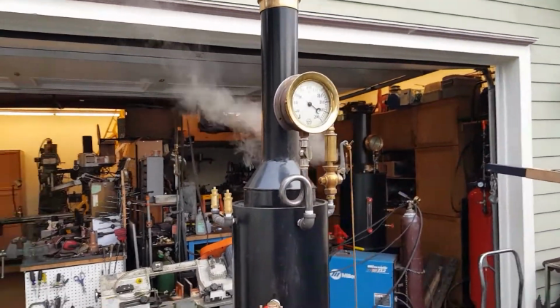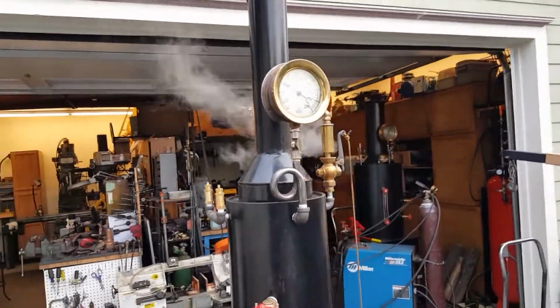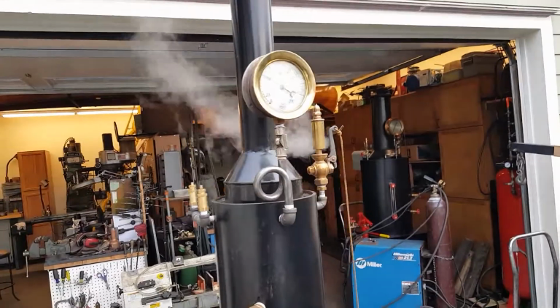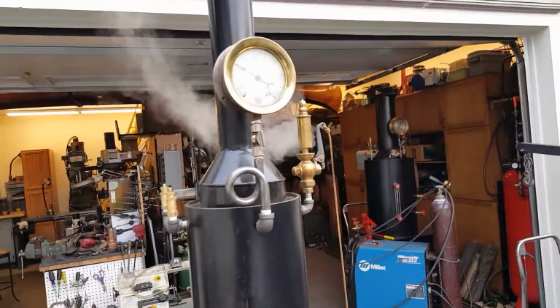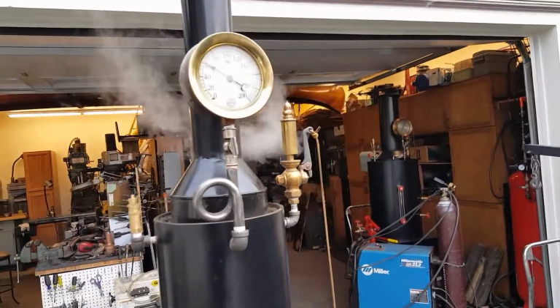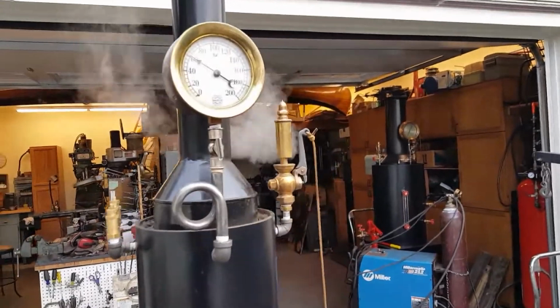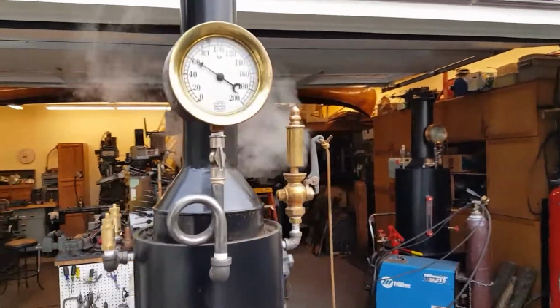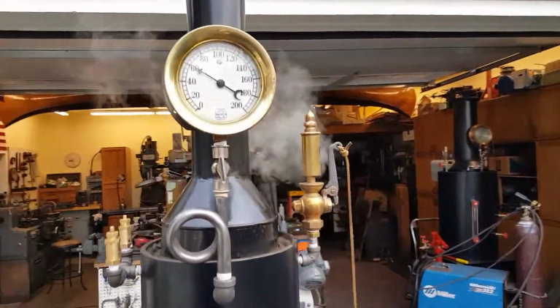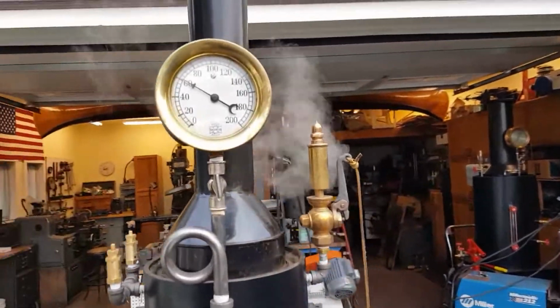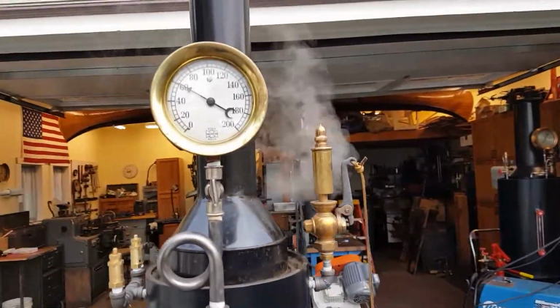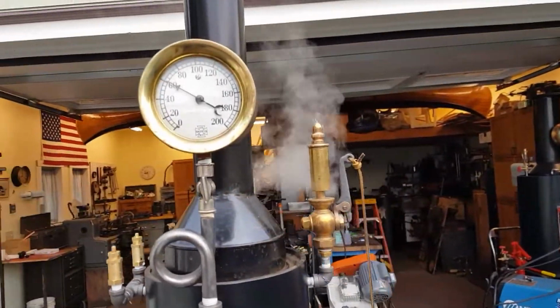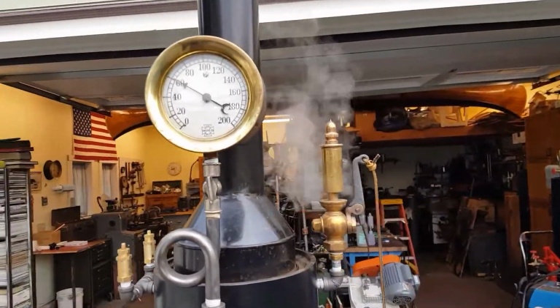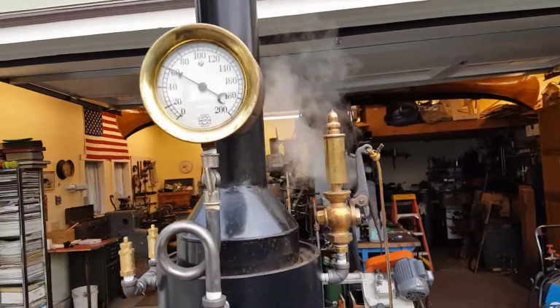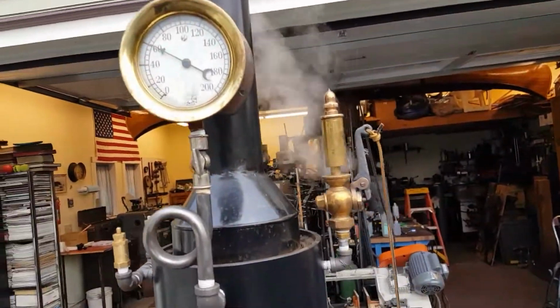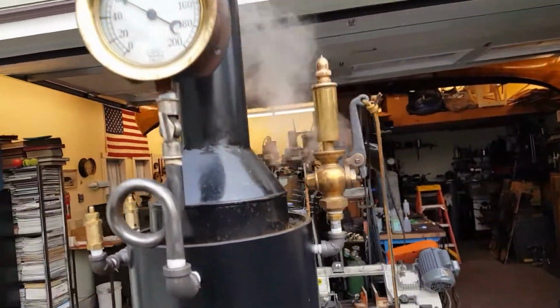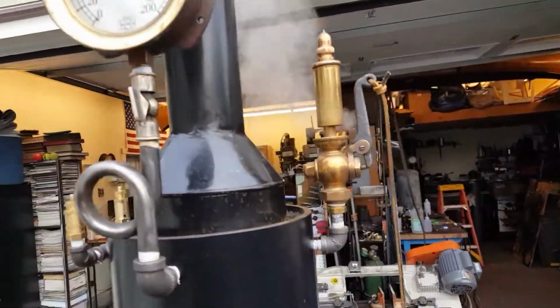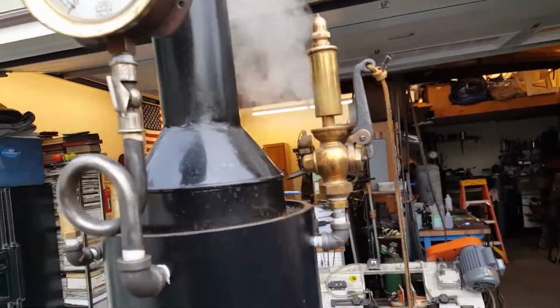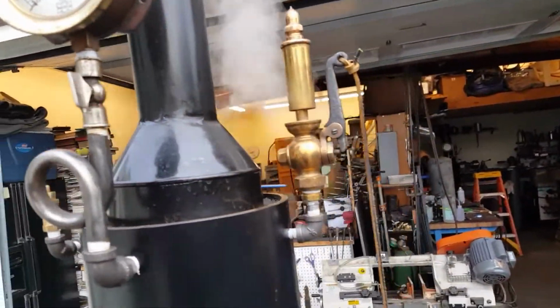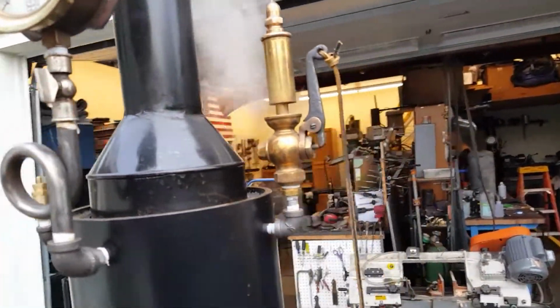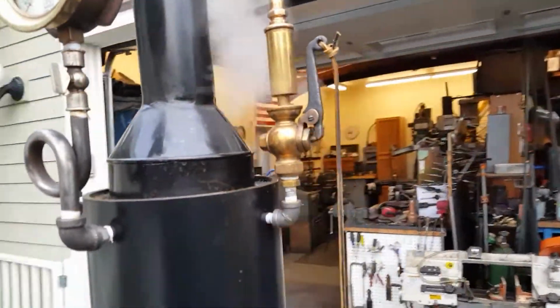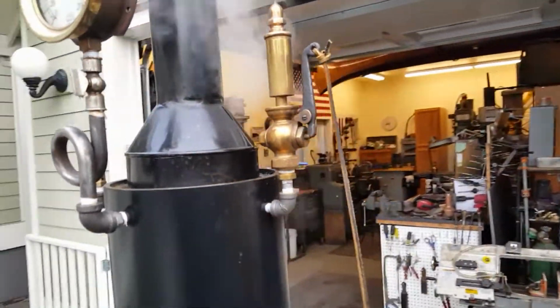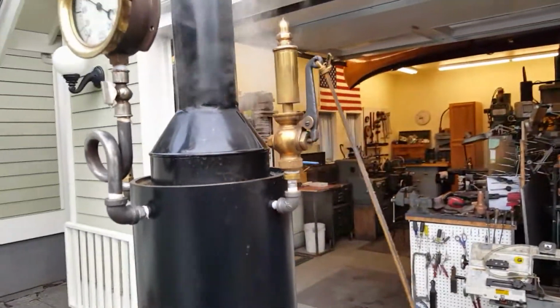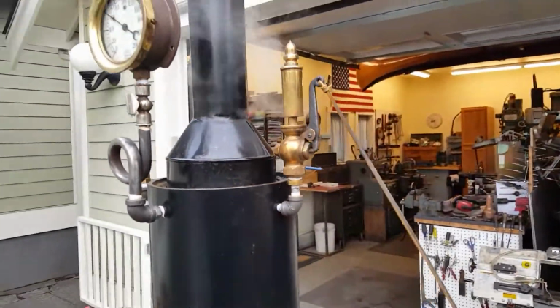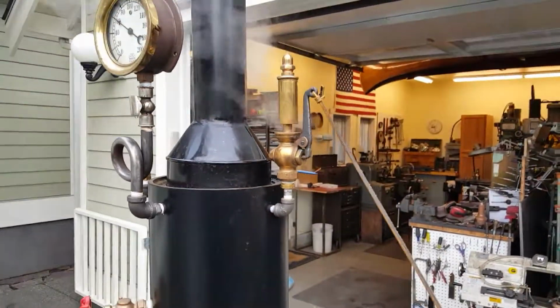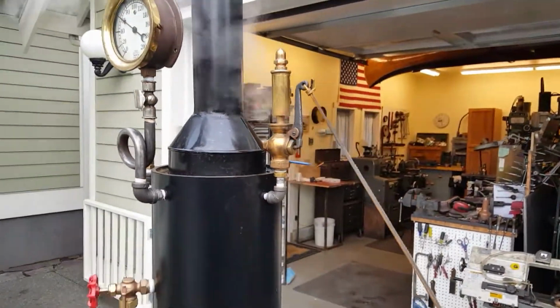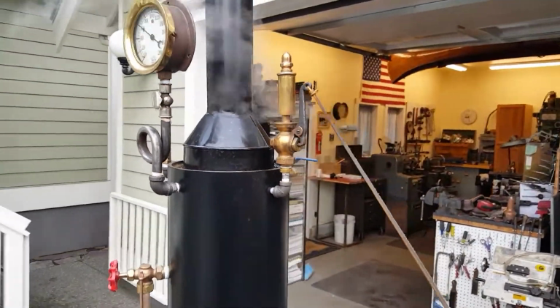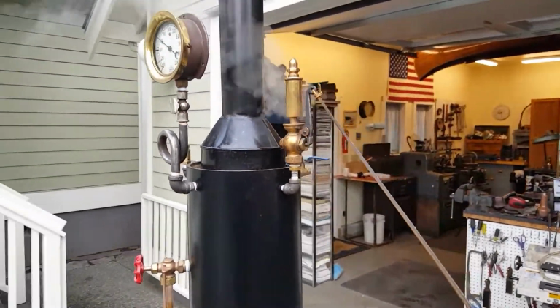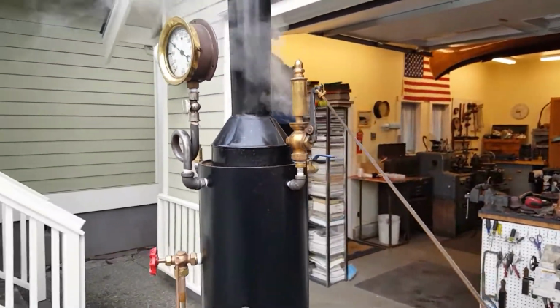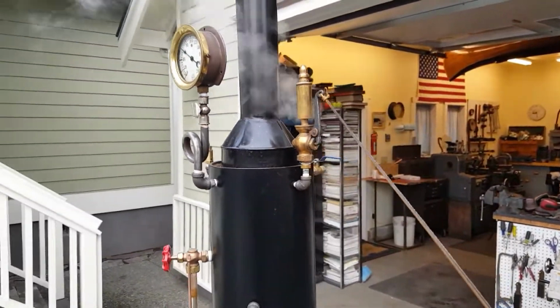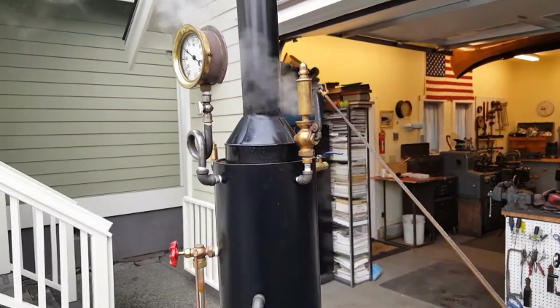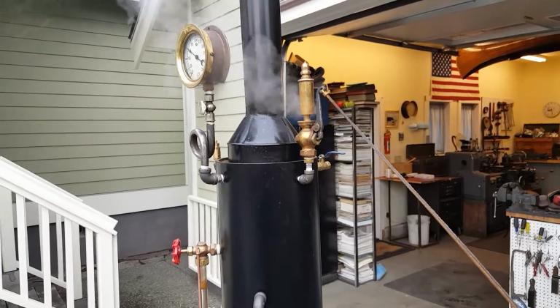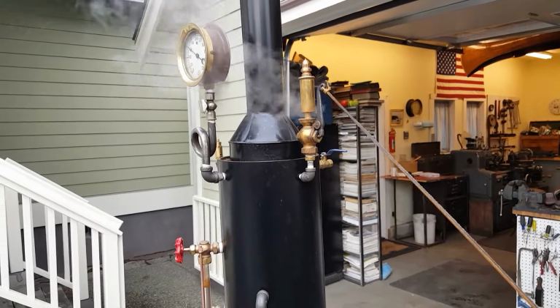Really nice gauge. Whistle works good — it's freaky, turn down your volume.